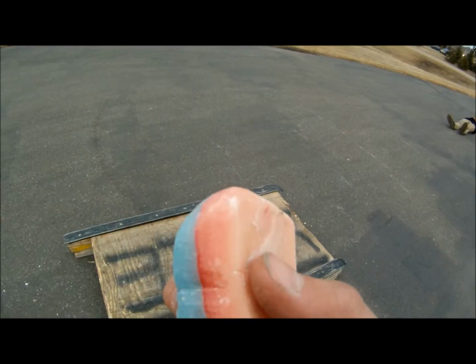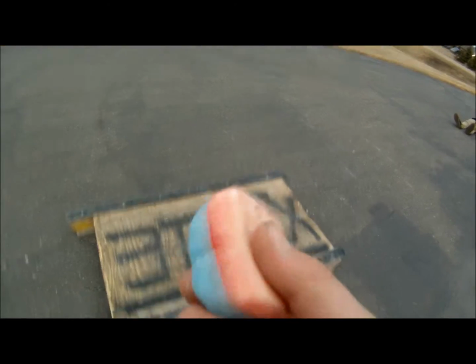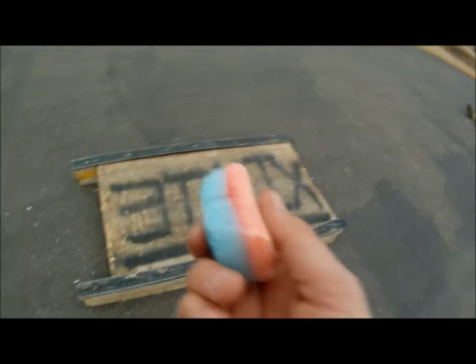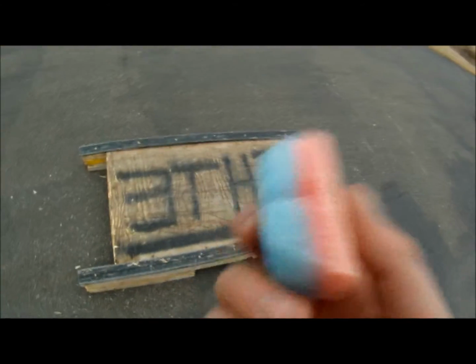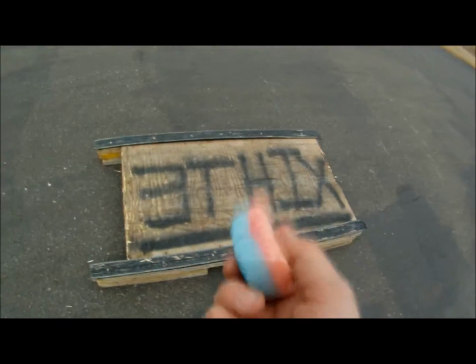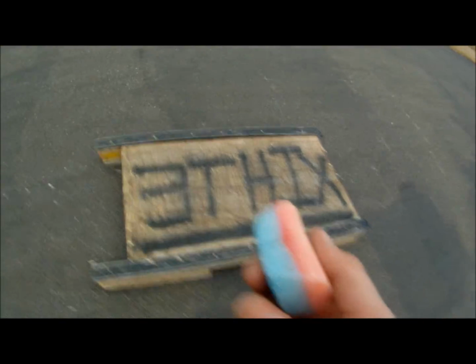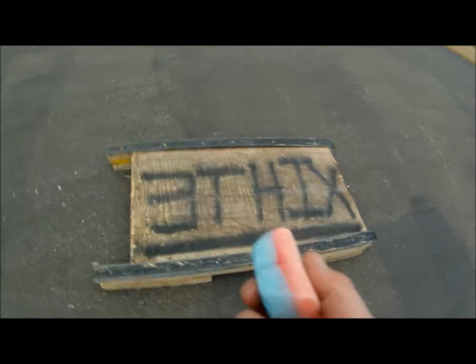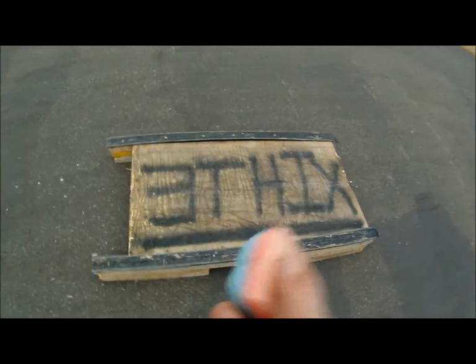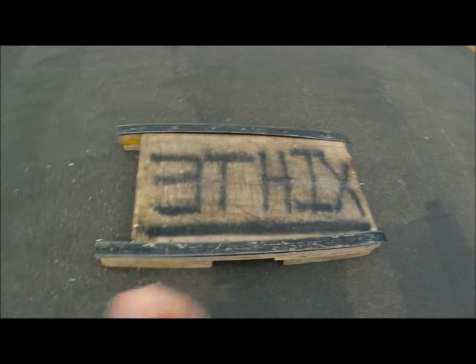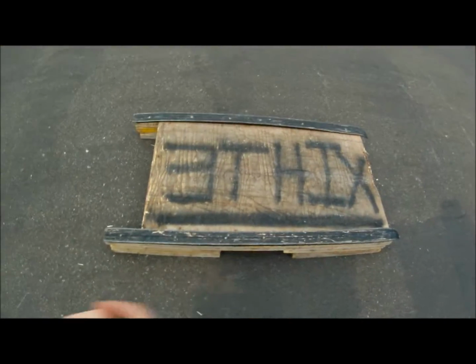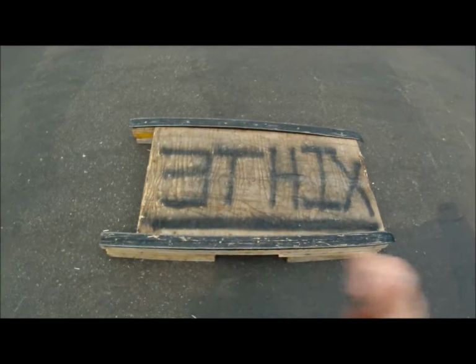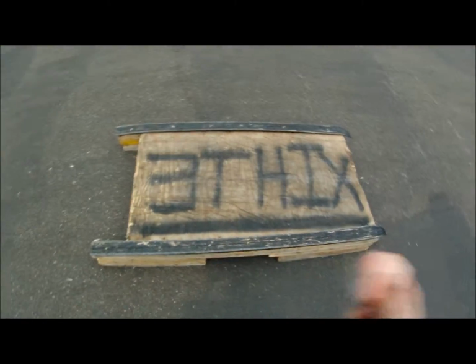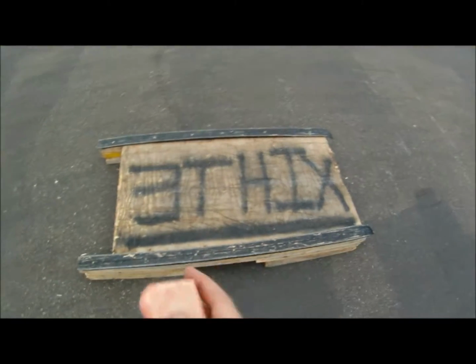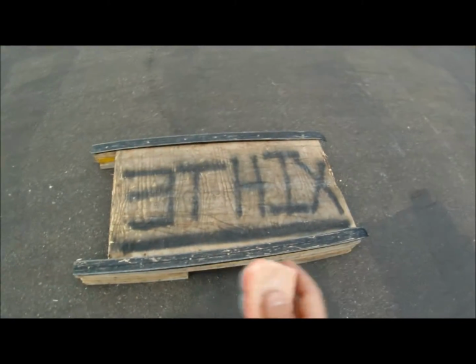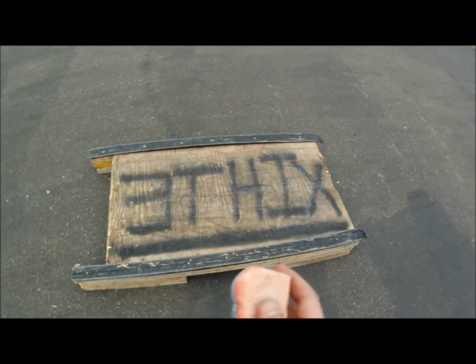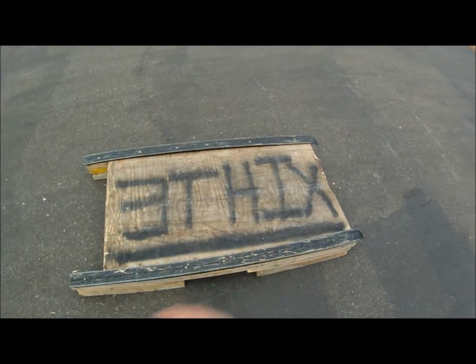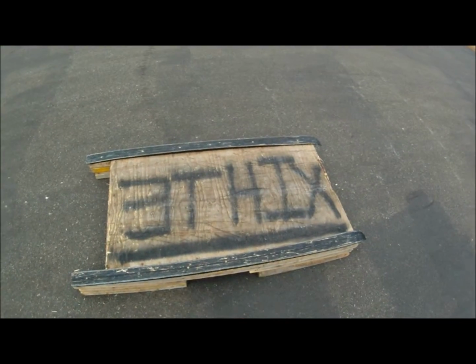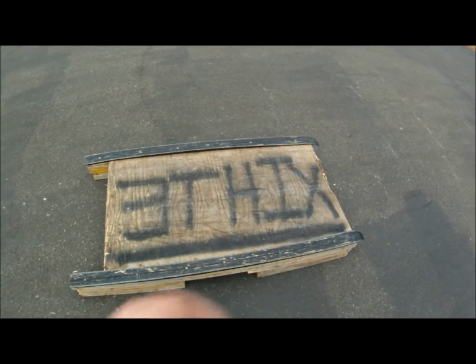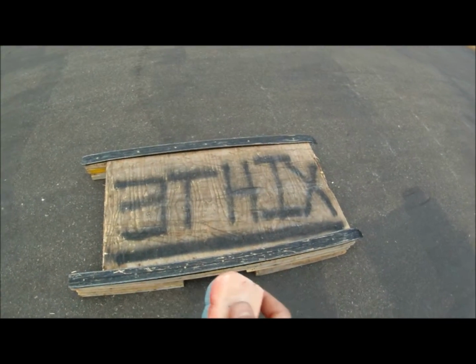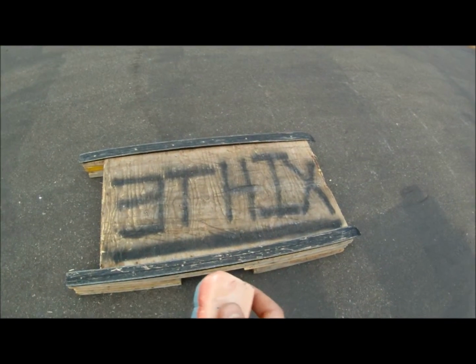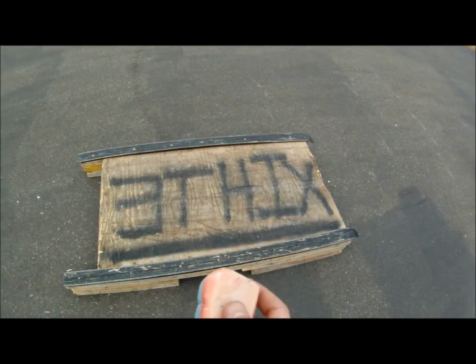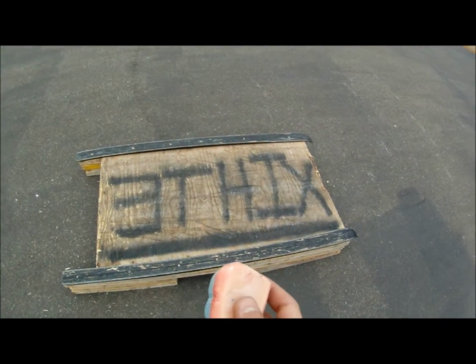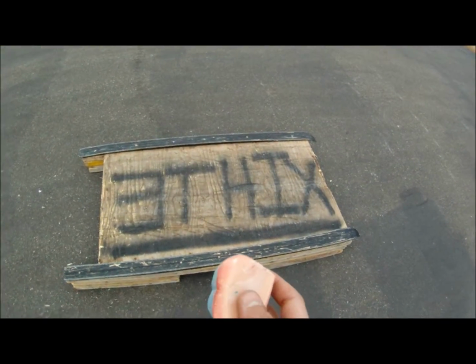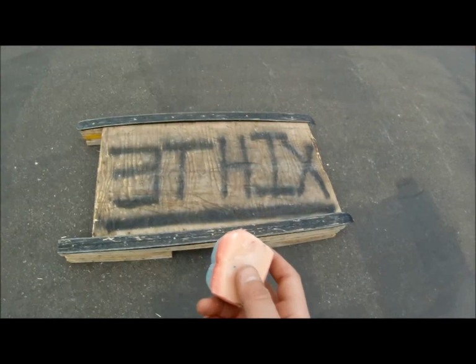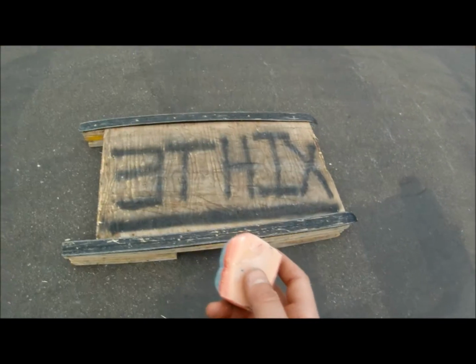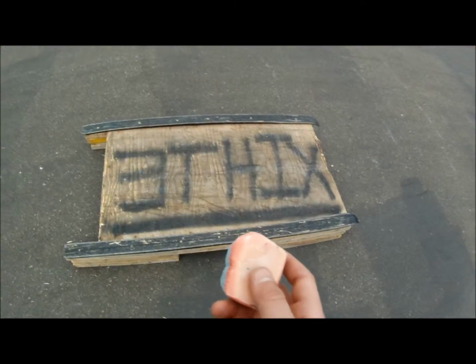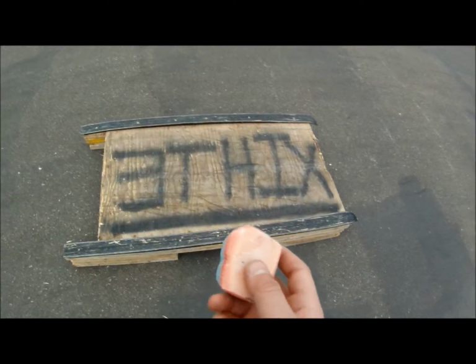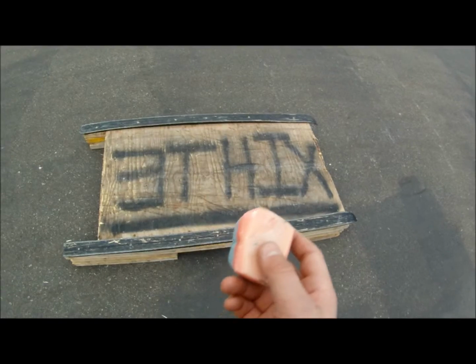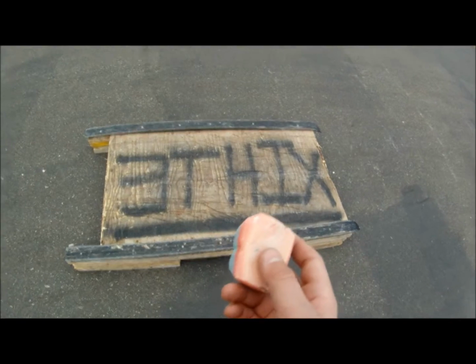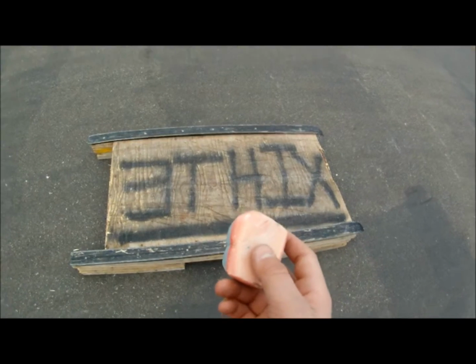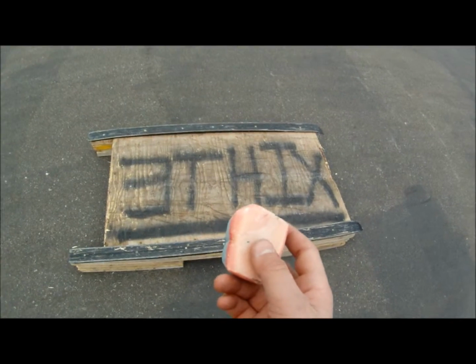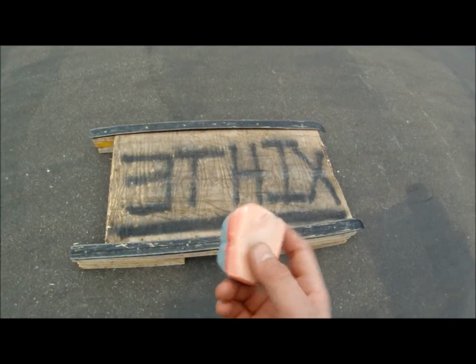So you're going to need wax and you're going to need to wax the curb. Make sure whatever you're using is quite waxed and really waxed up.